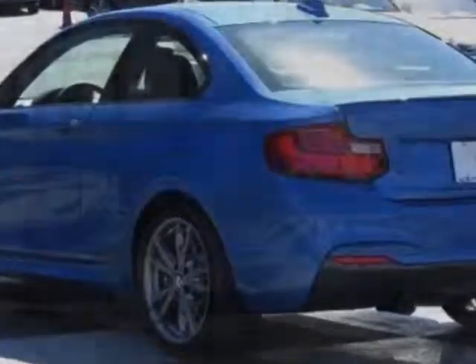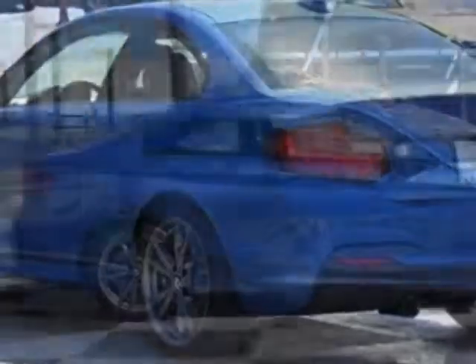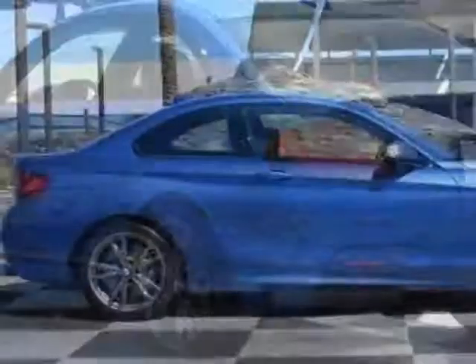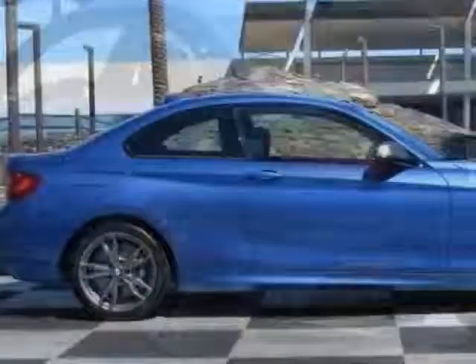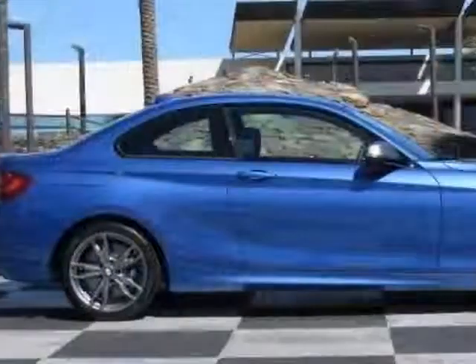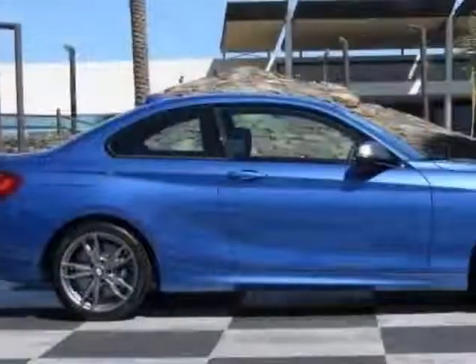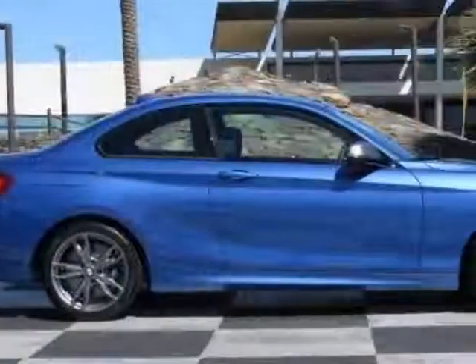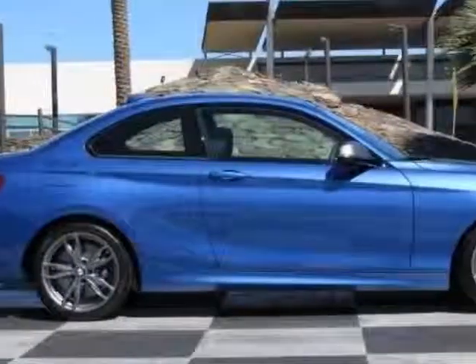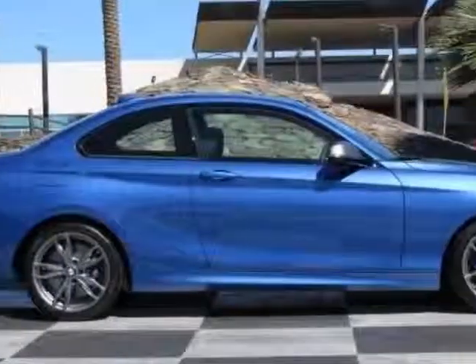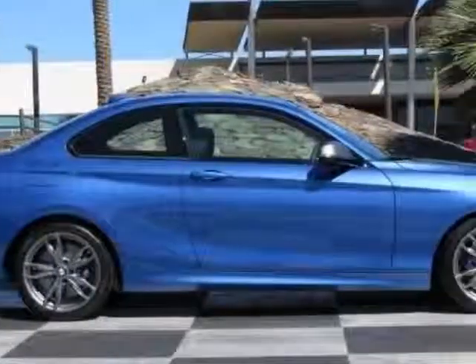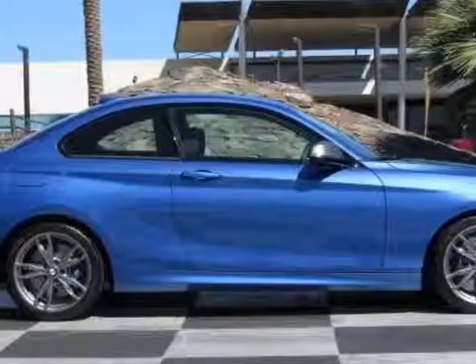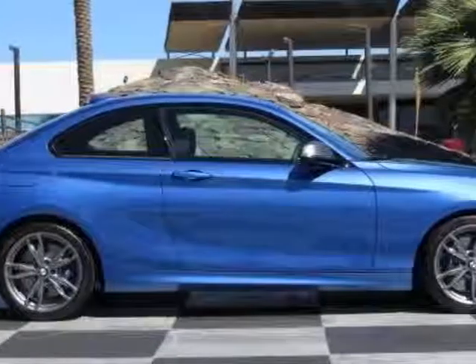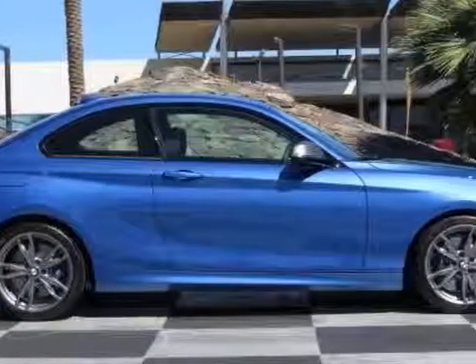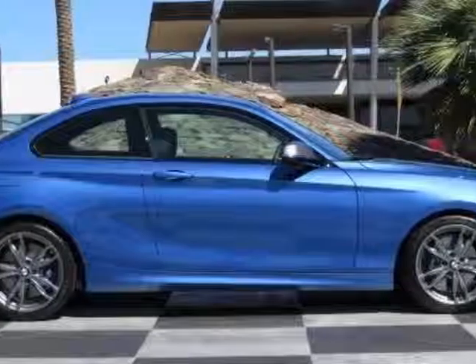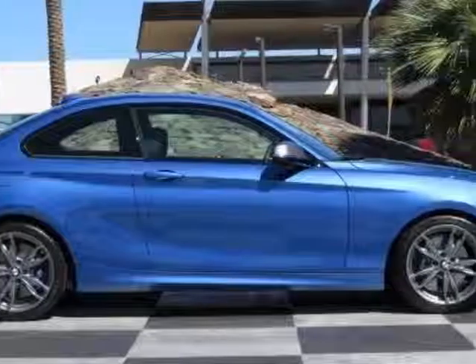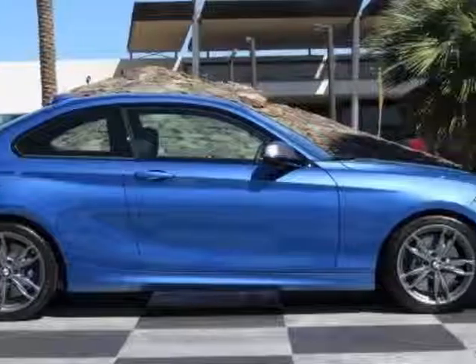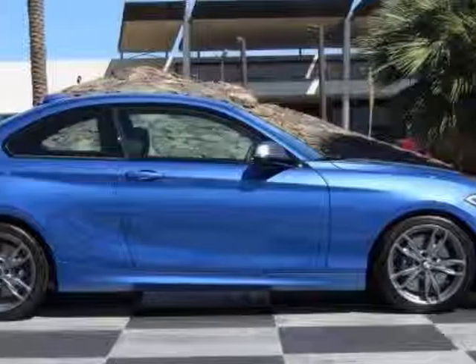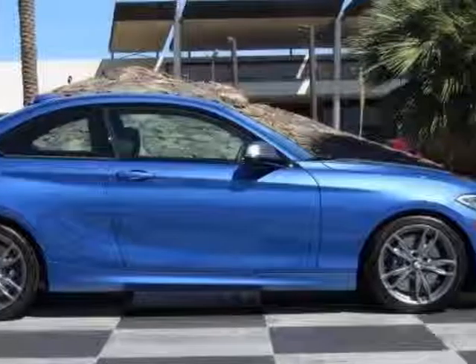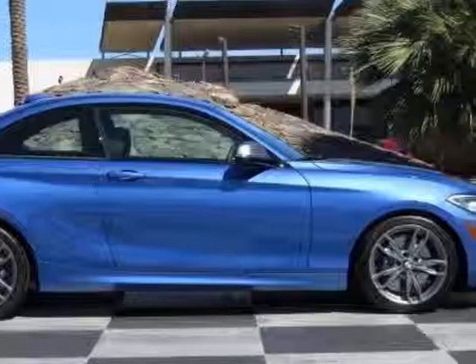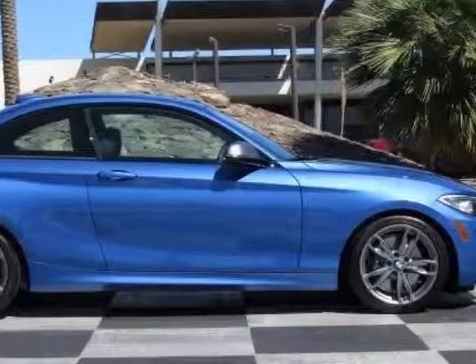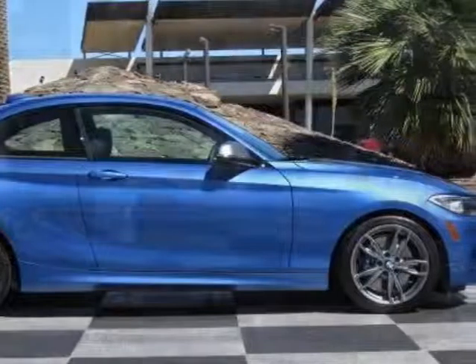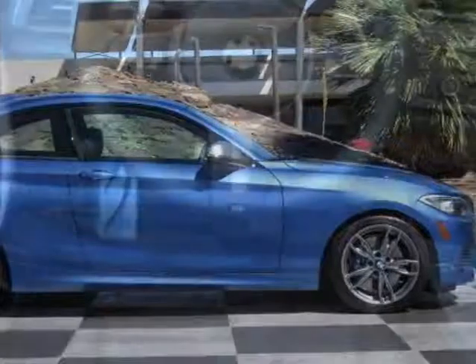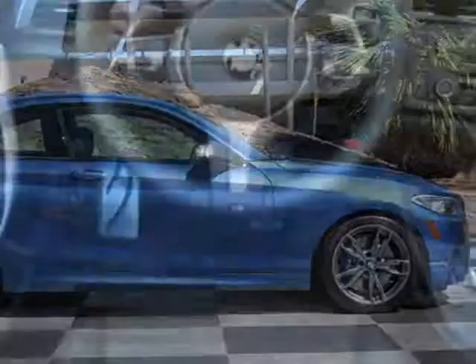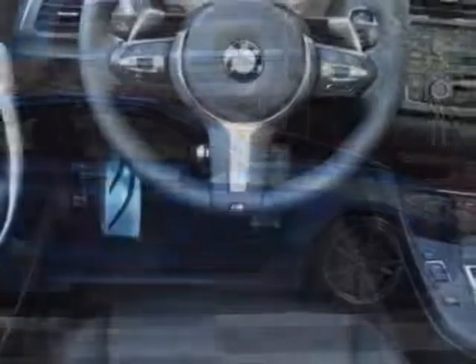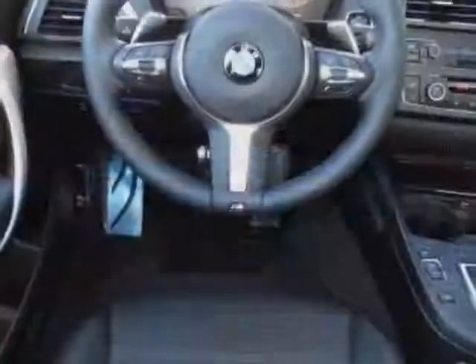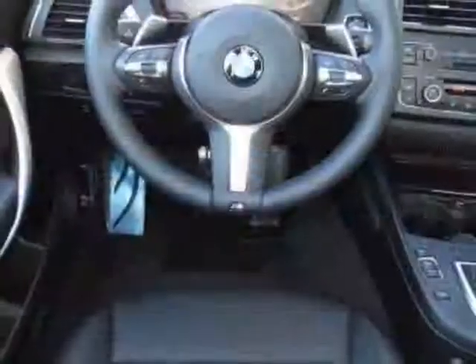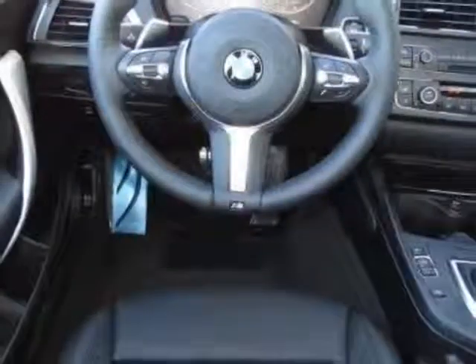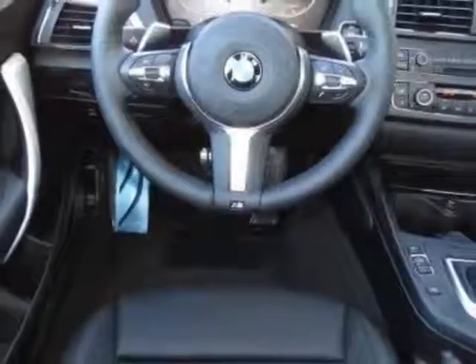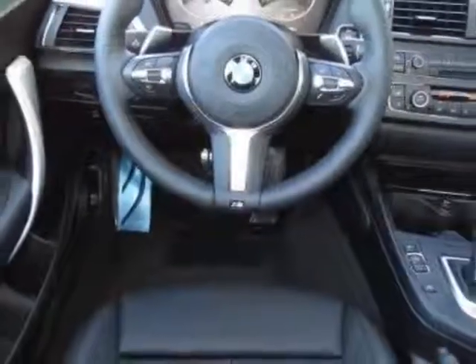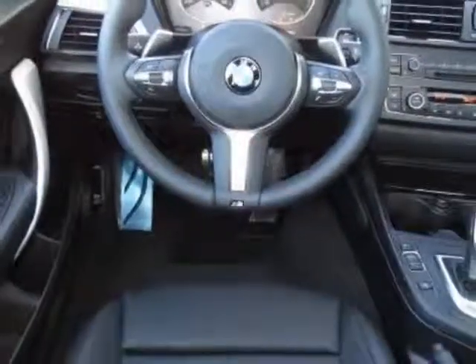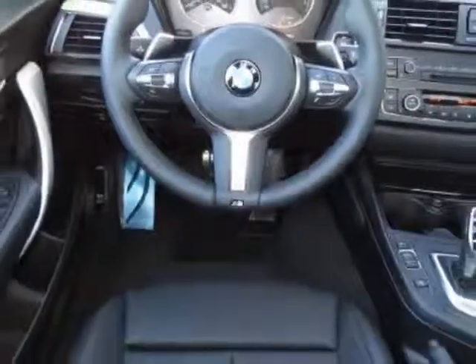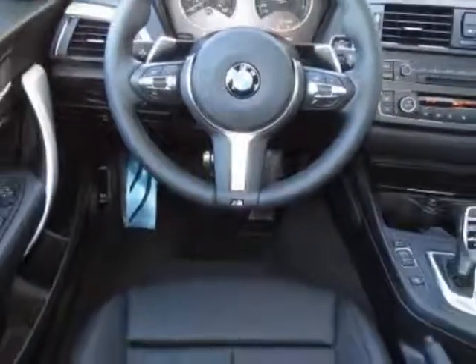This vehicle gets an estimated 22 miles per gallon in the city, and an estimated 32 on the highway.